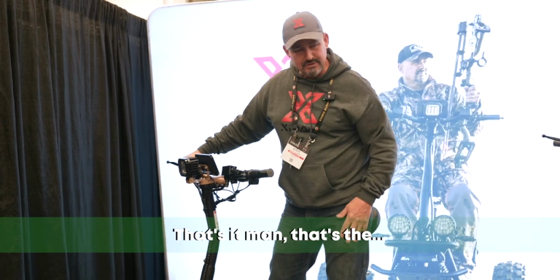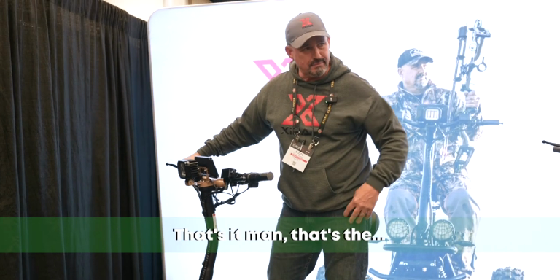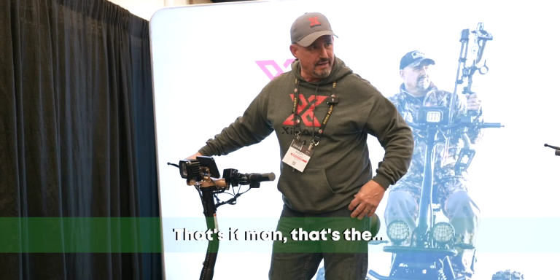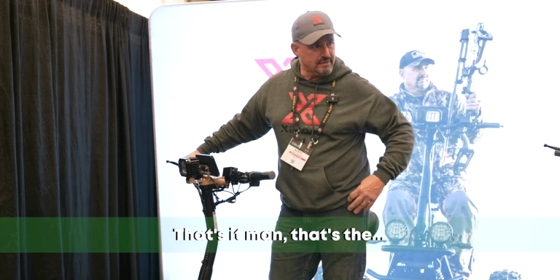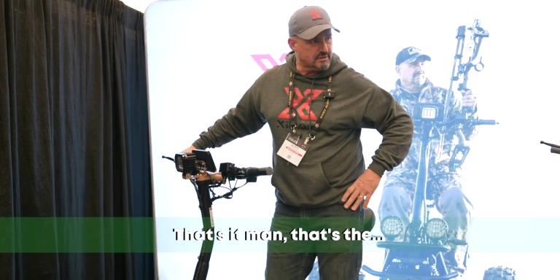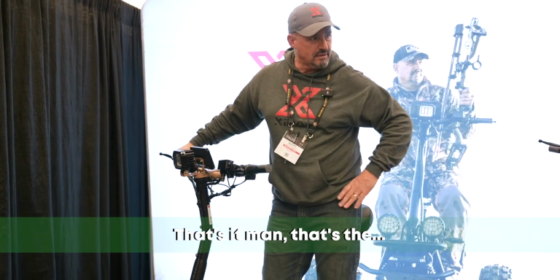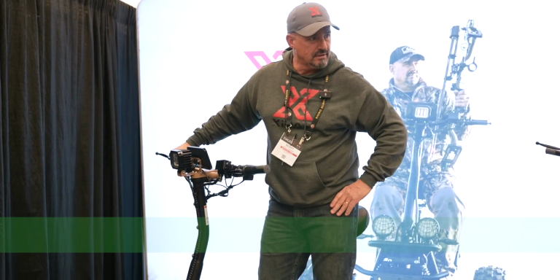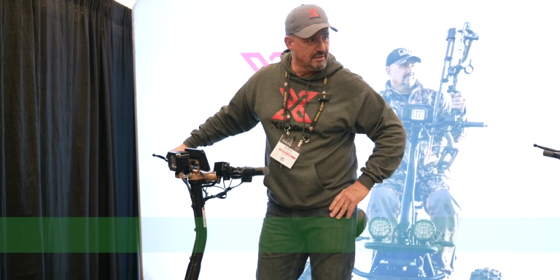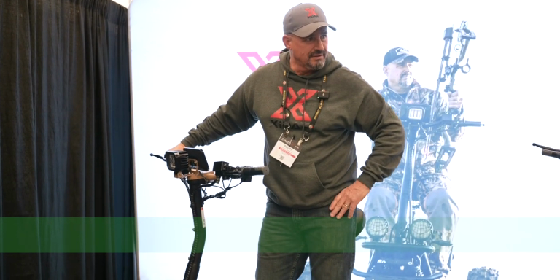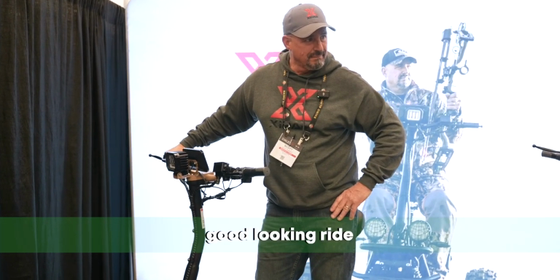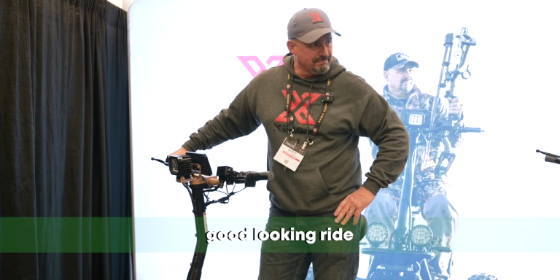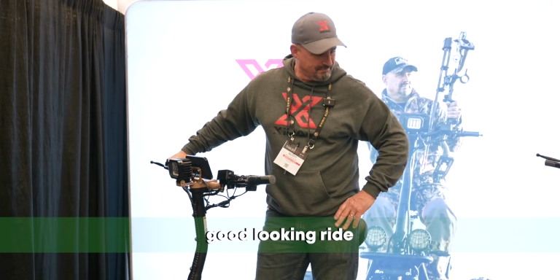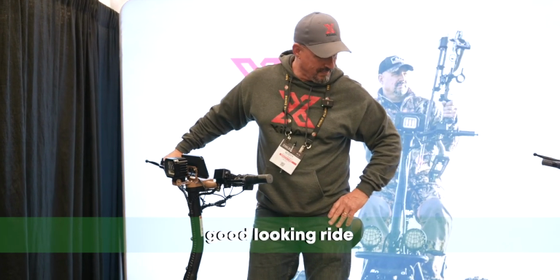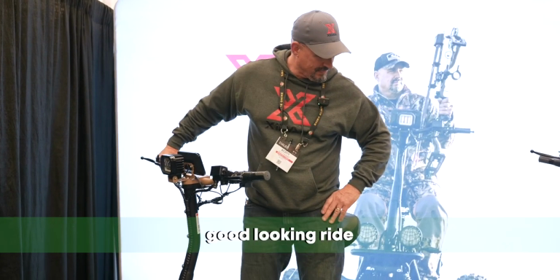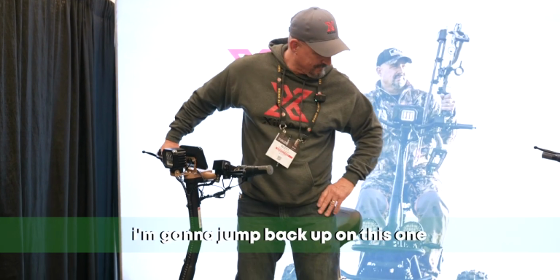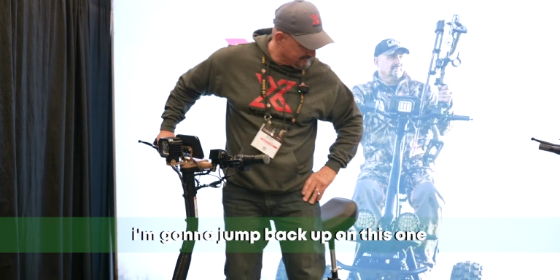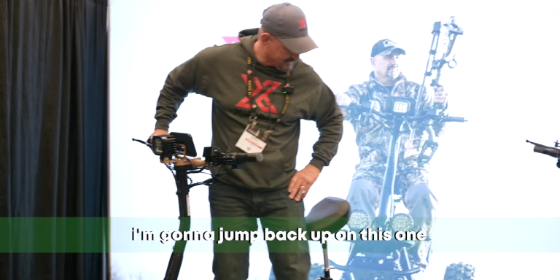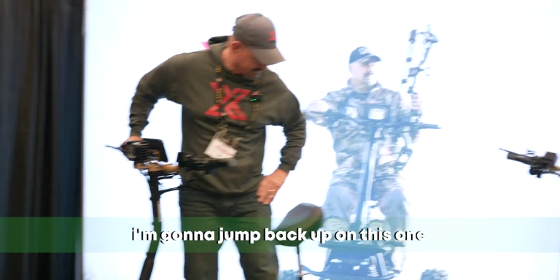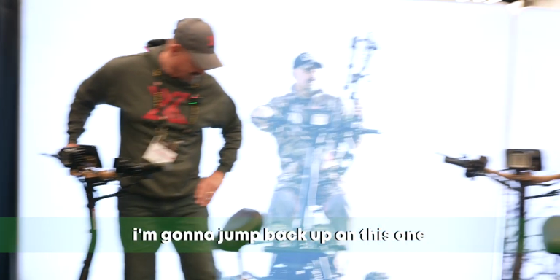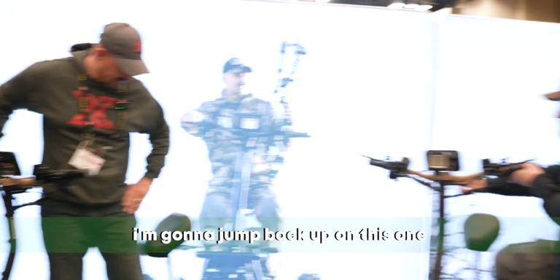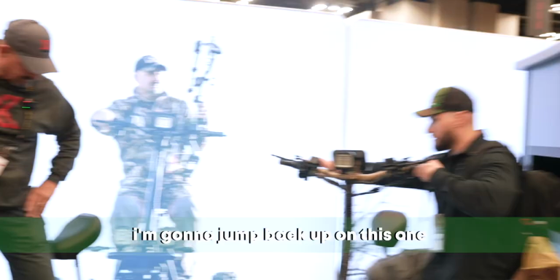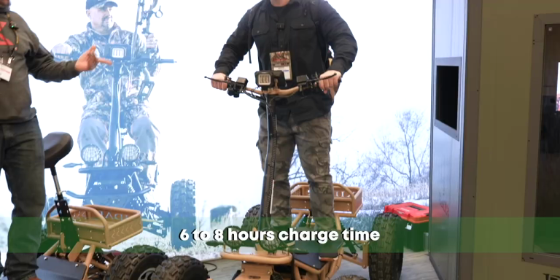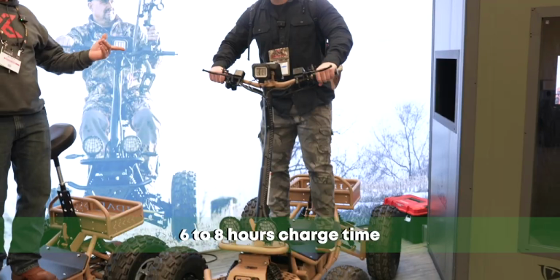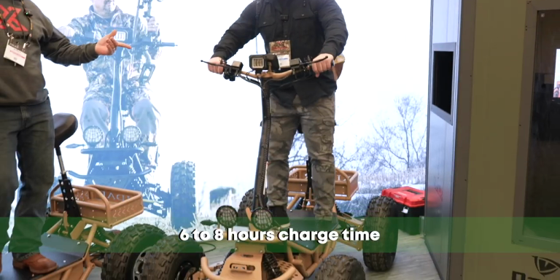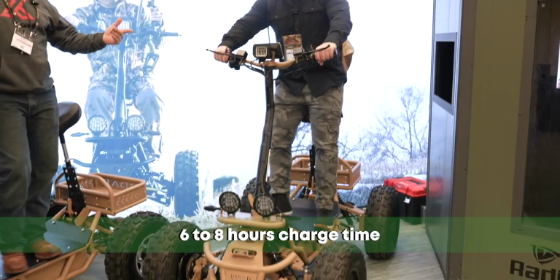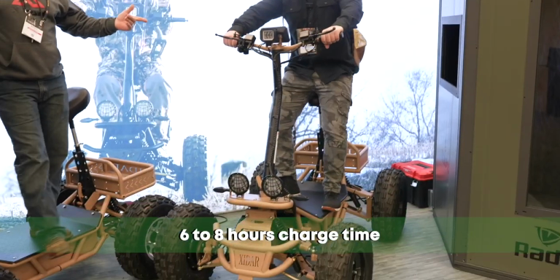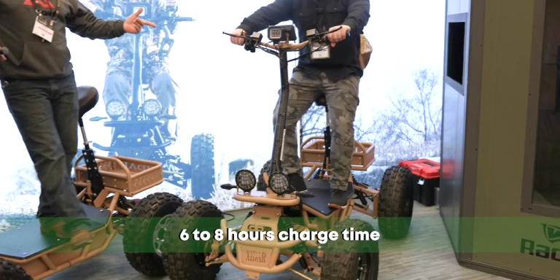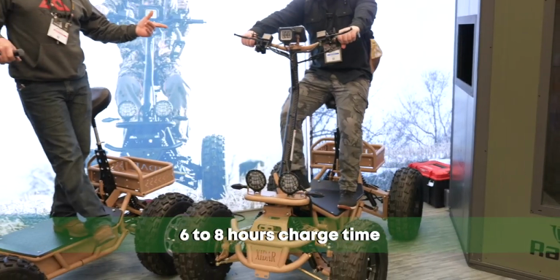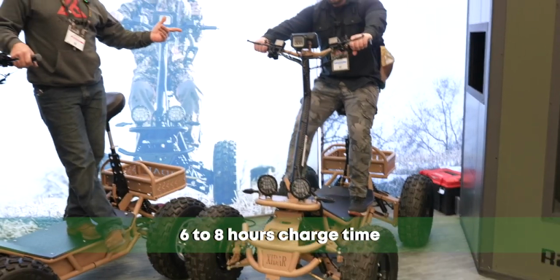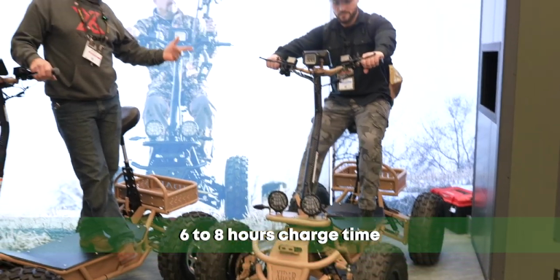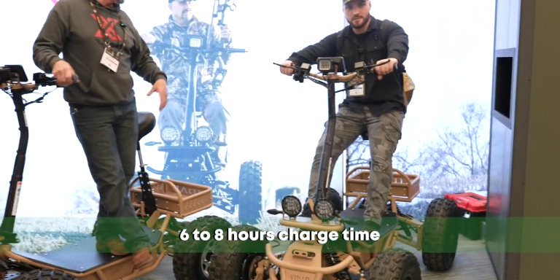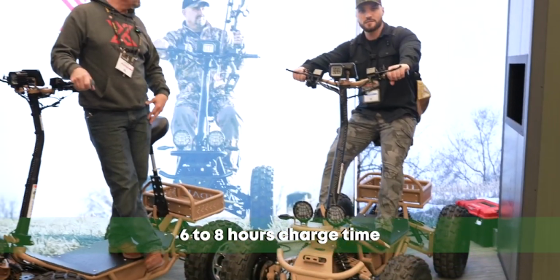That's it, man. That's the six to eight-hour charge time.